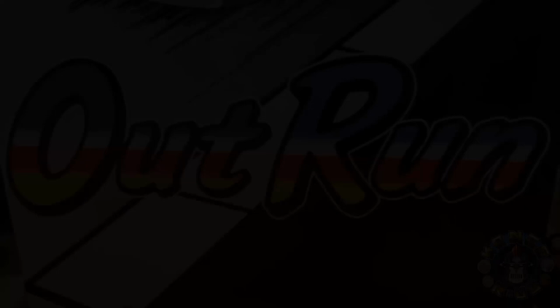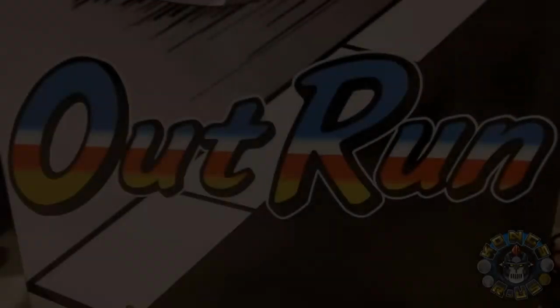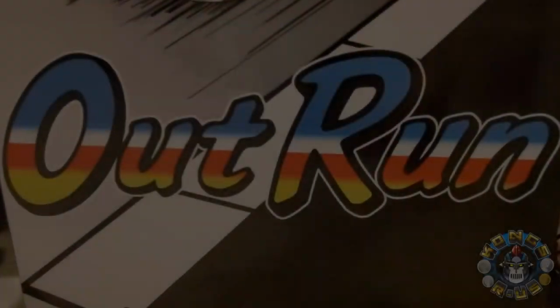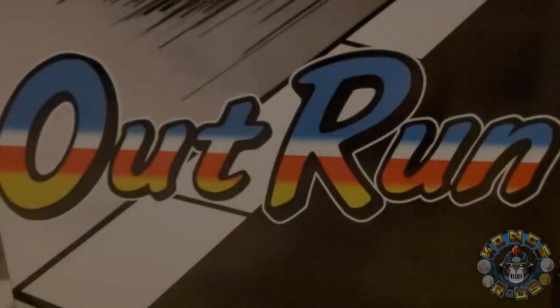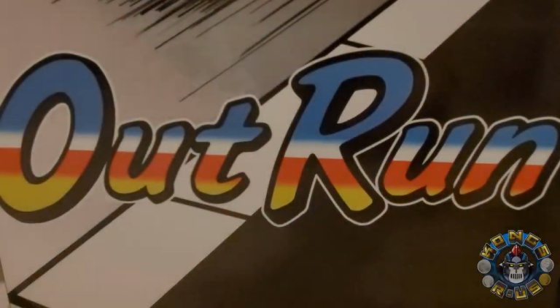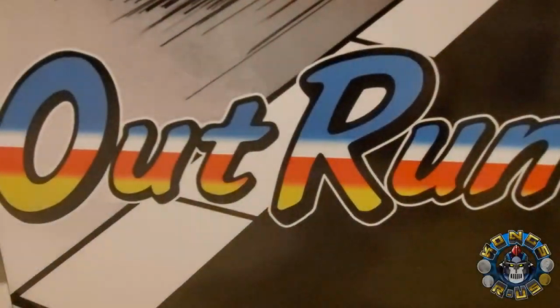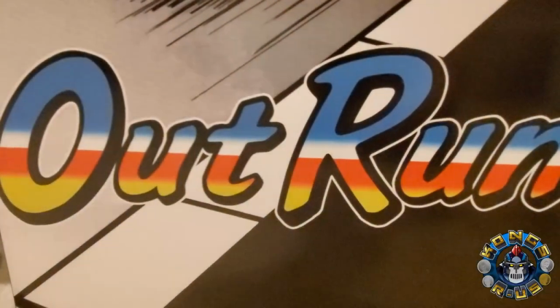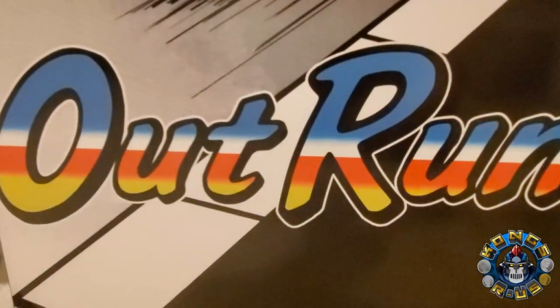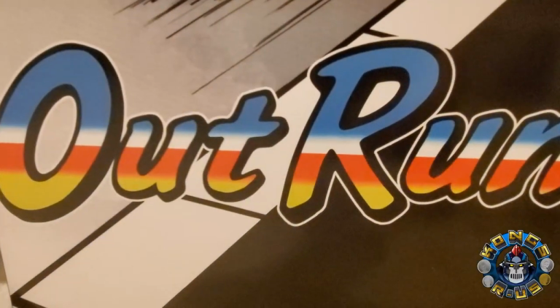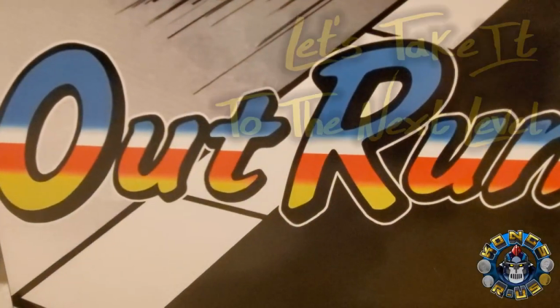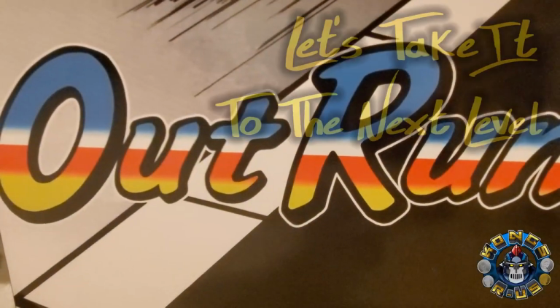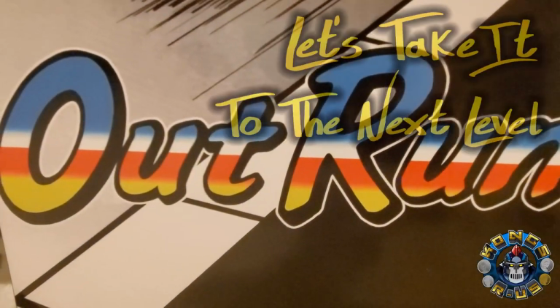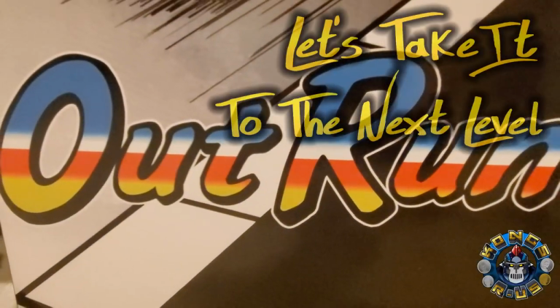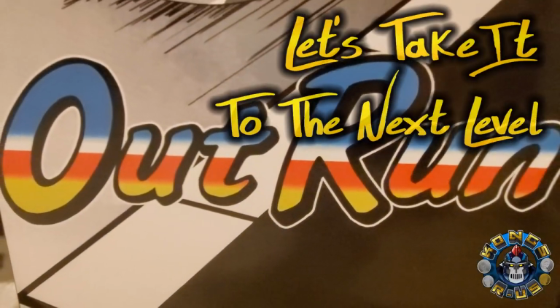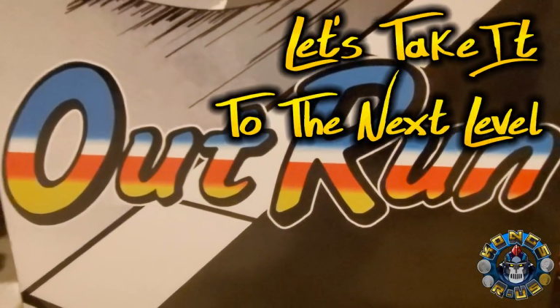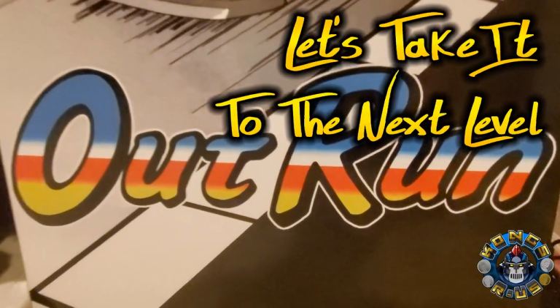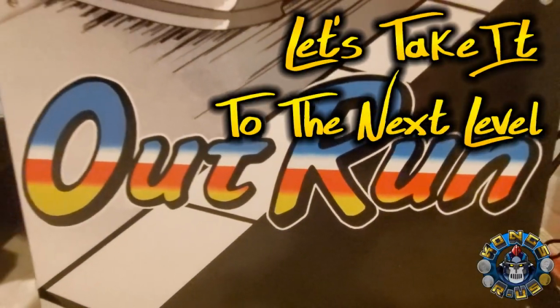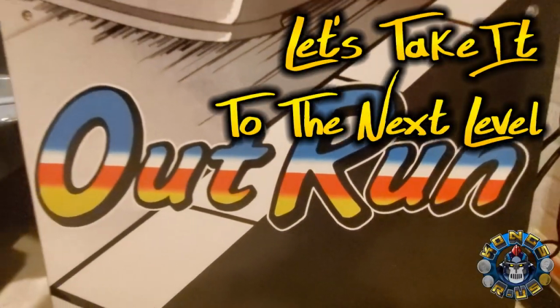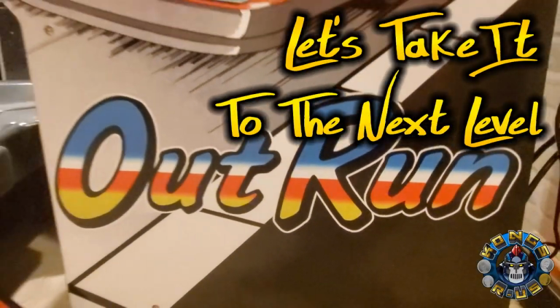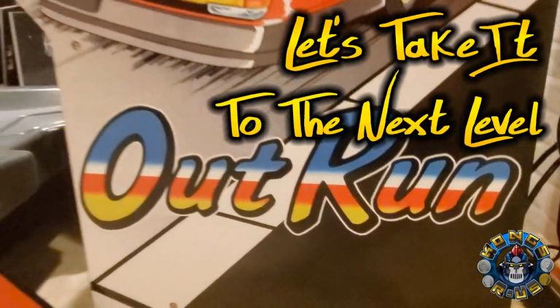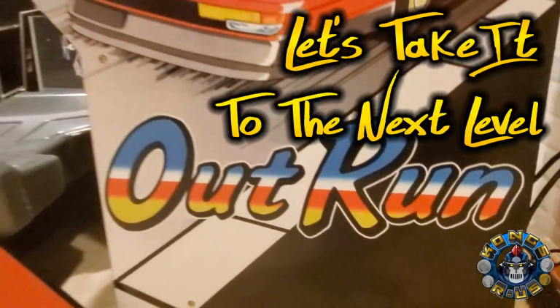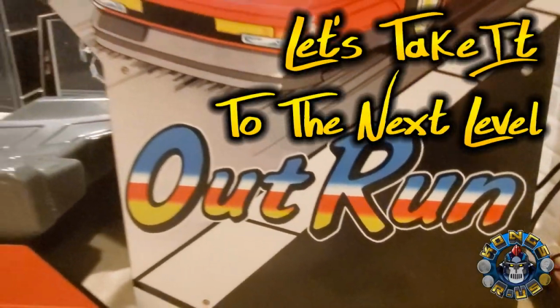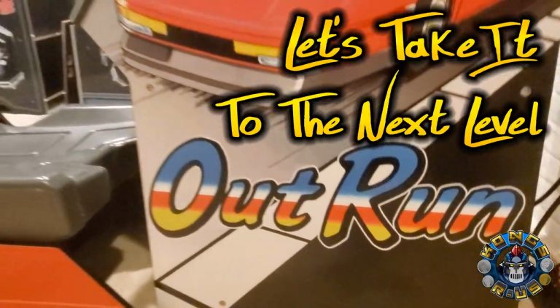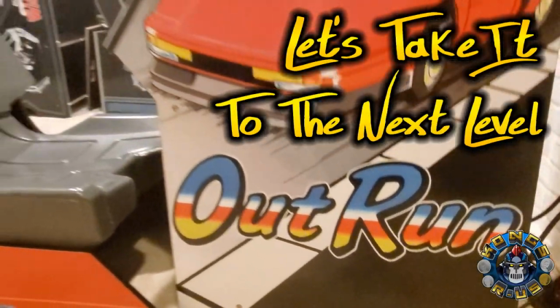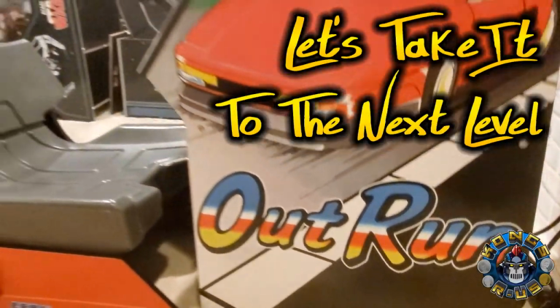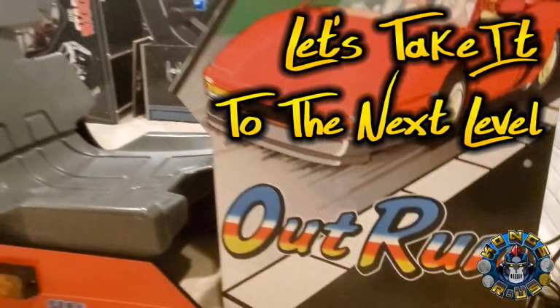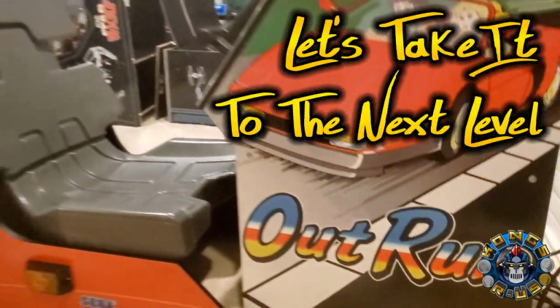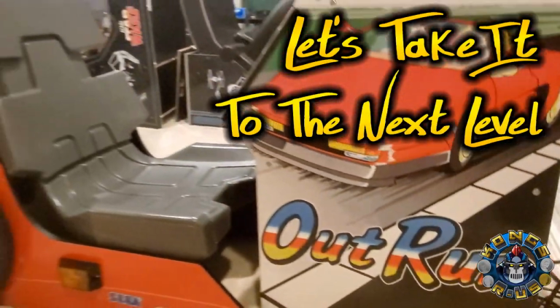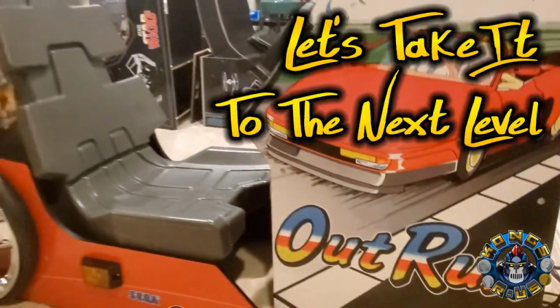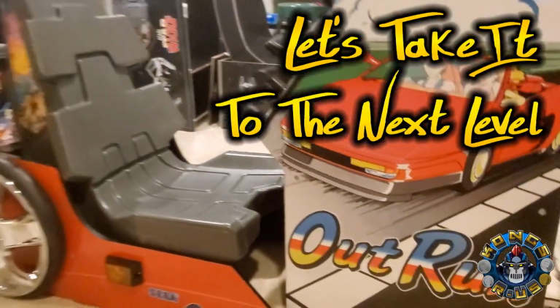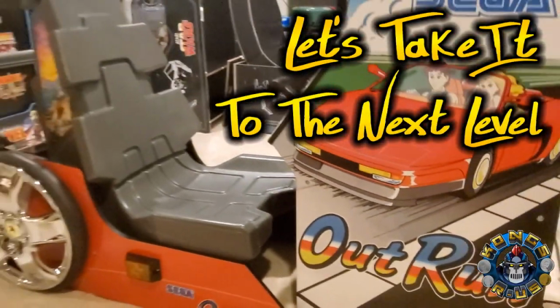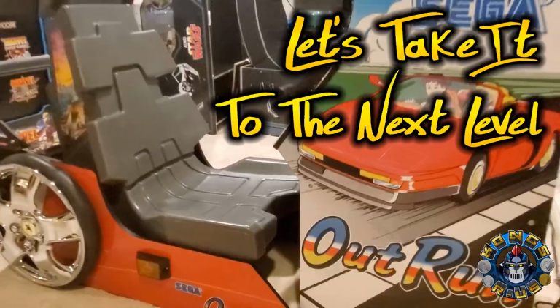Hey, this is B from Kongs and R Us. Check out my pimped out Out Run mod.